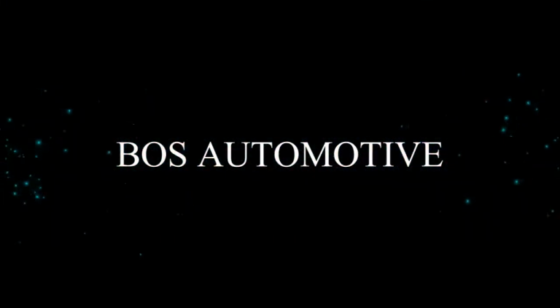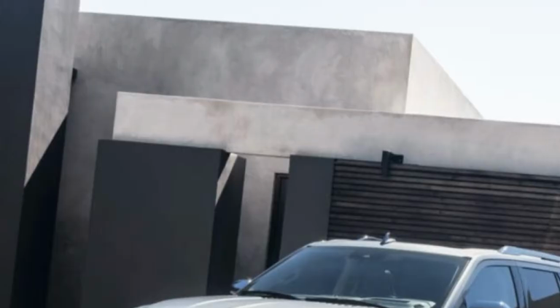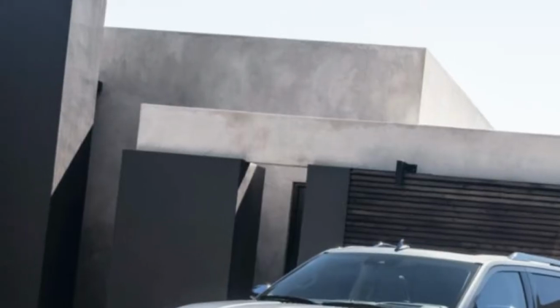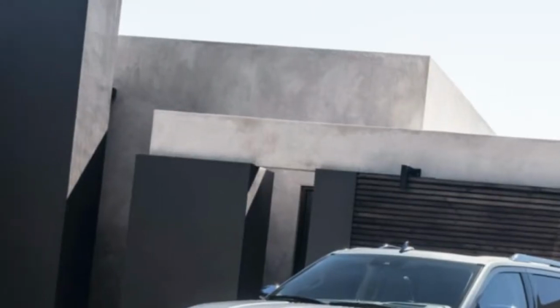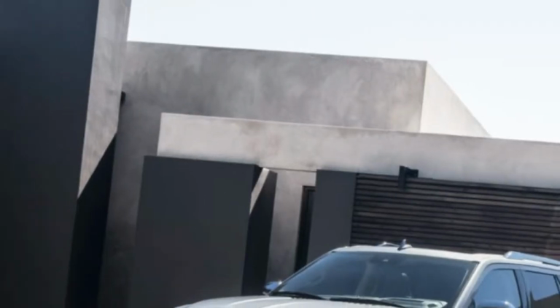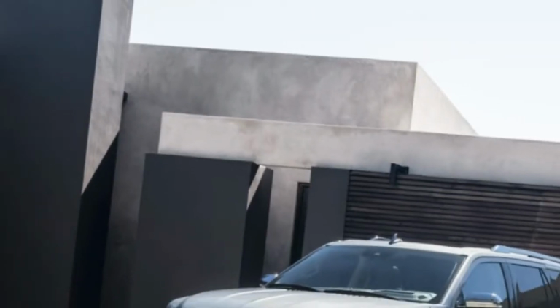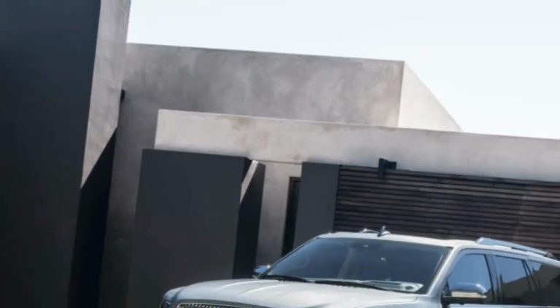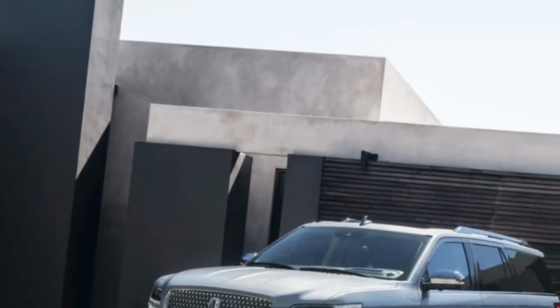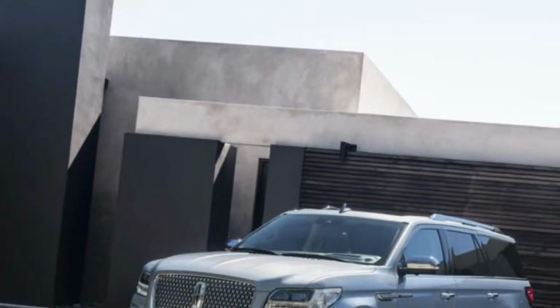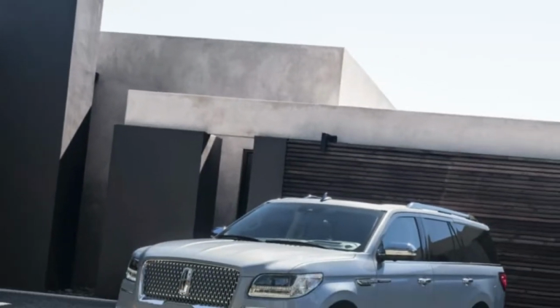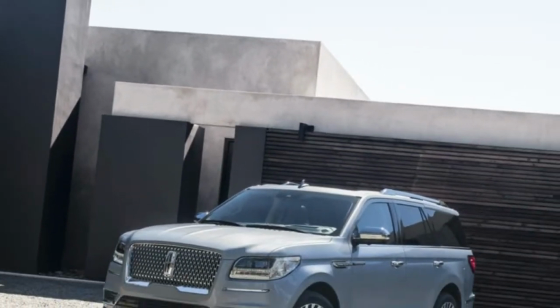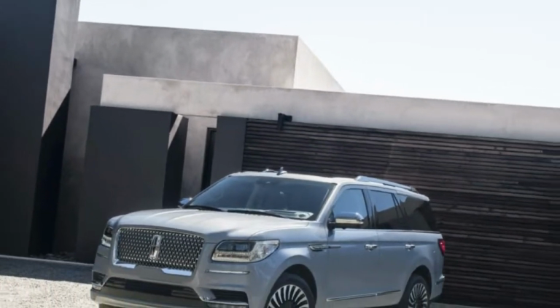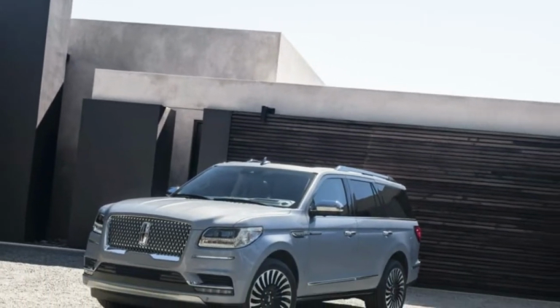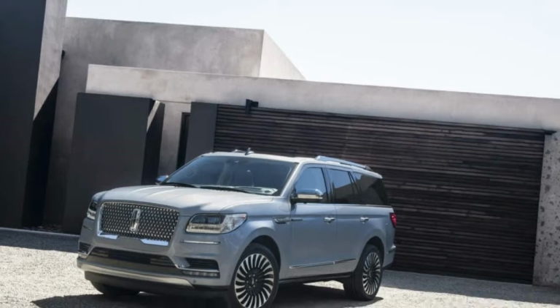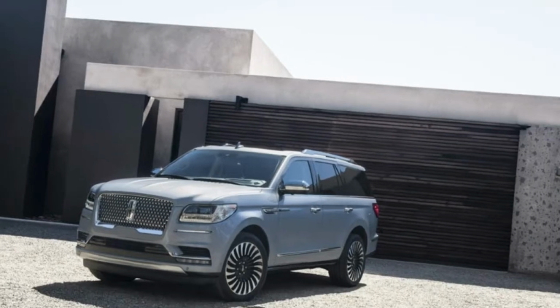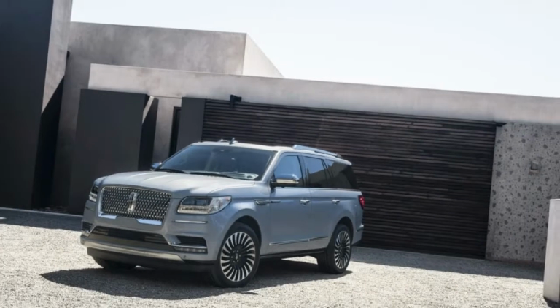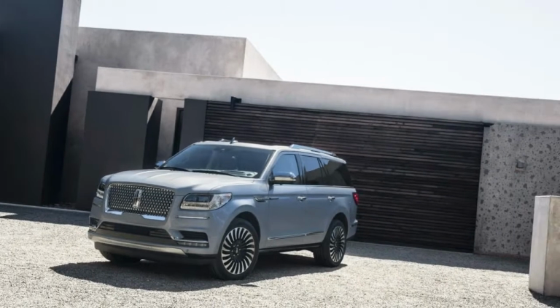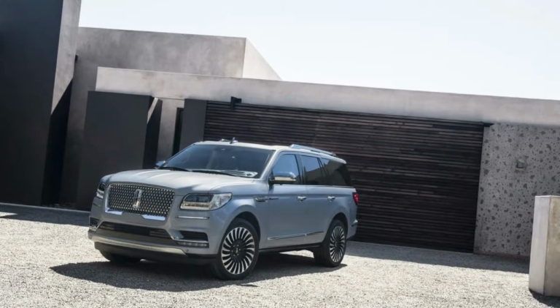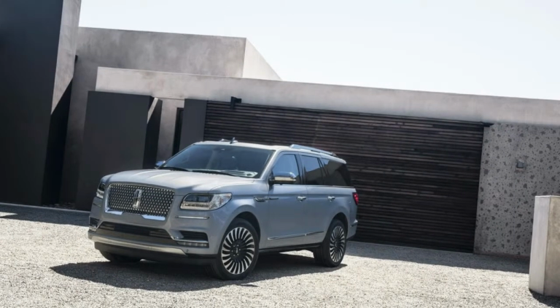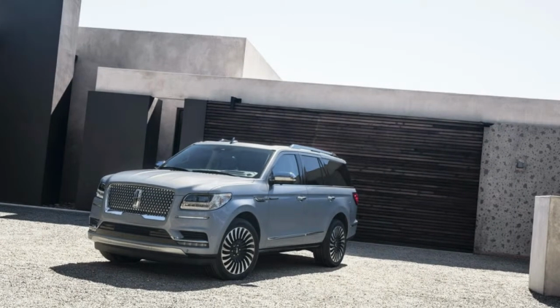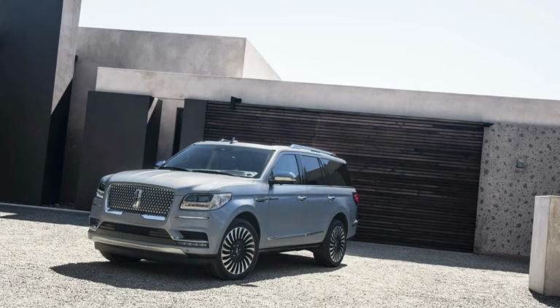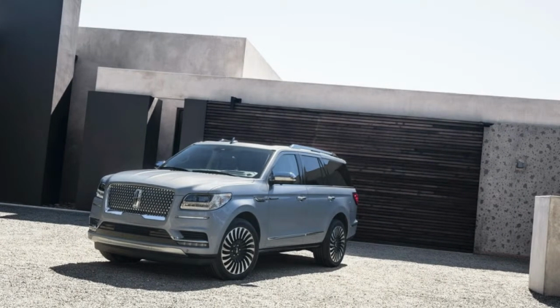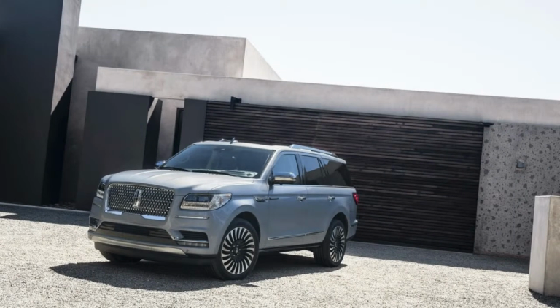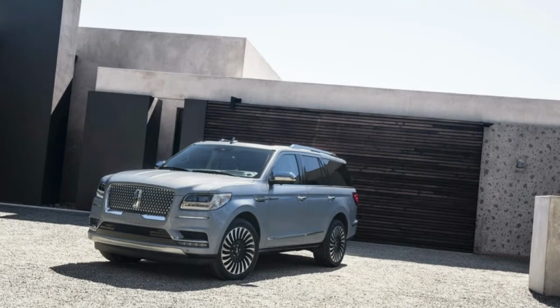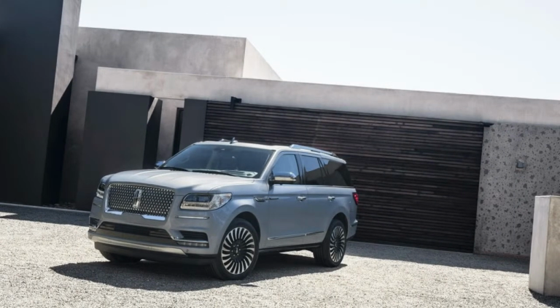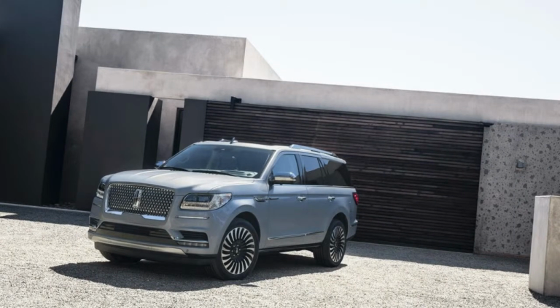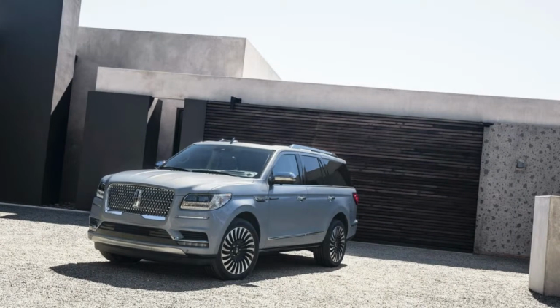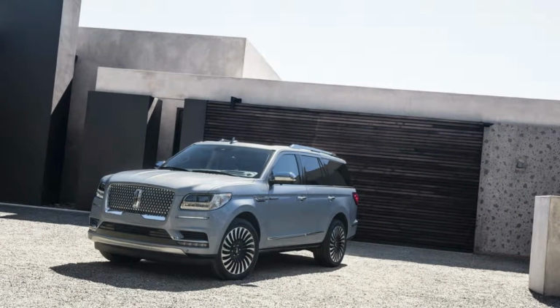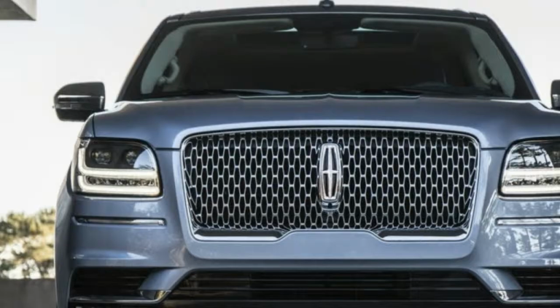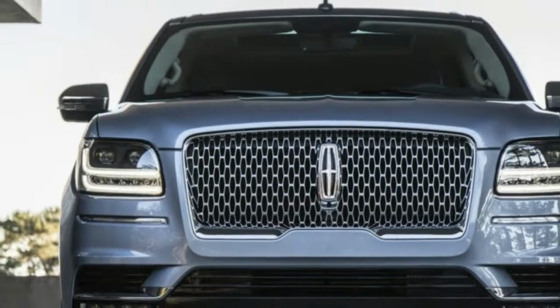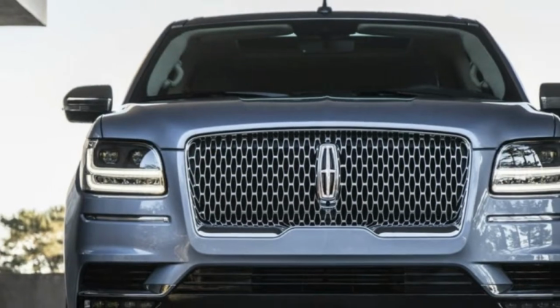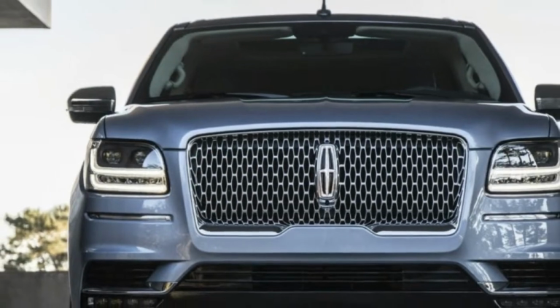Welcome to Boss Automotive. 2018 Lincoln Navigator Basics — Cushy, Tranquil, and Stacked.